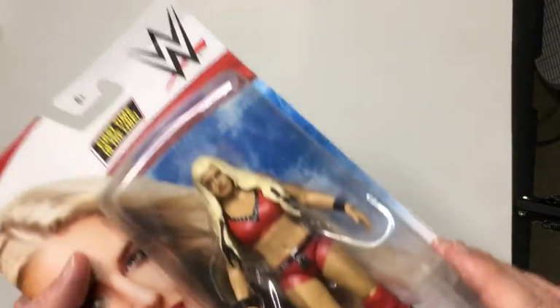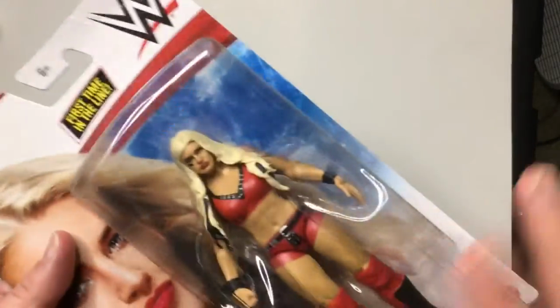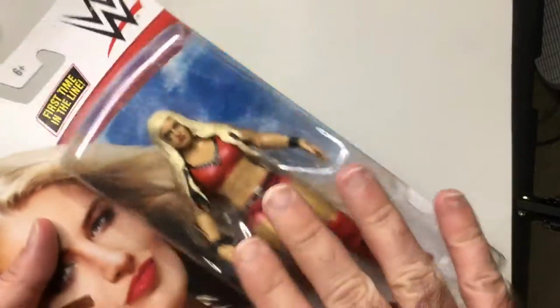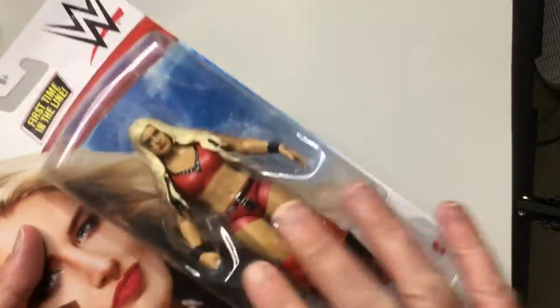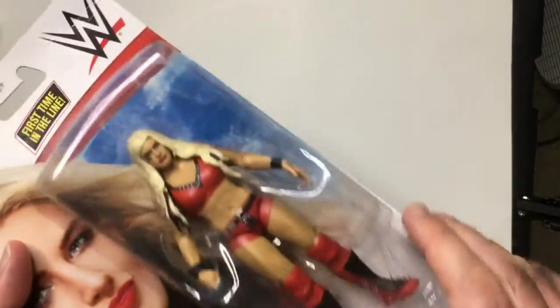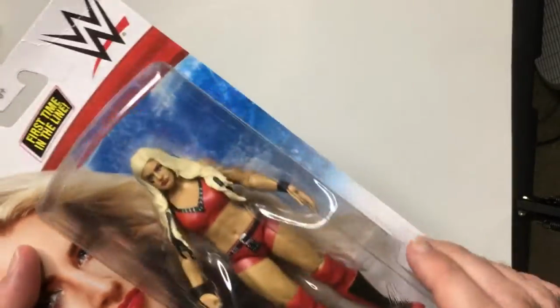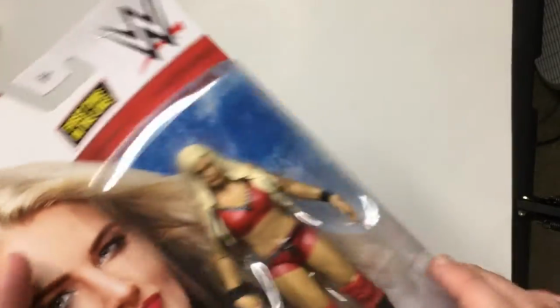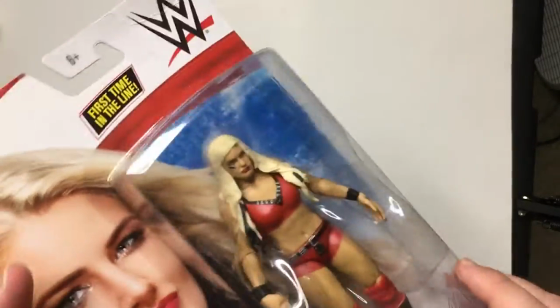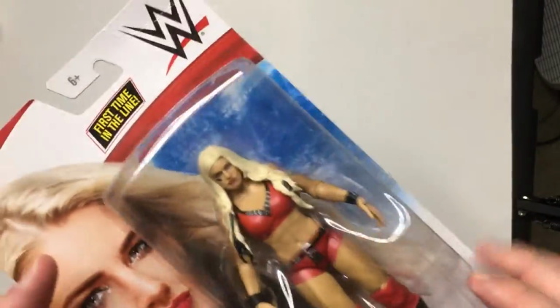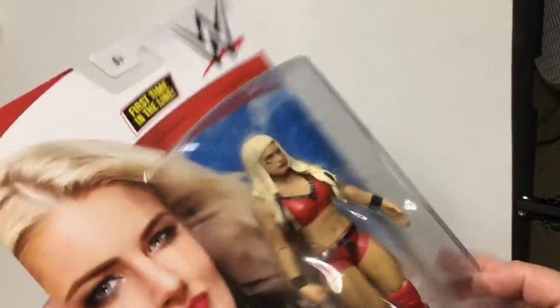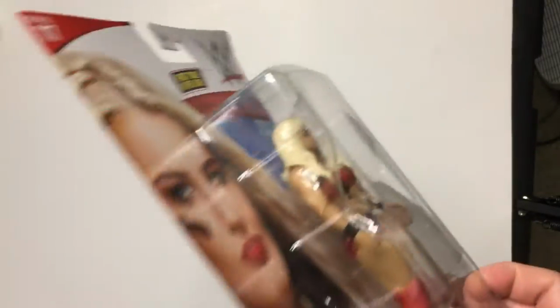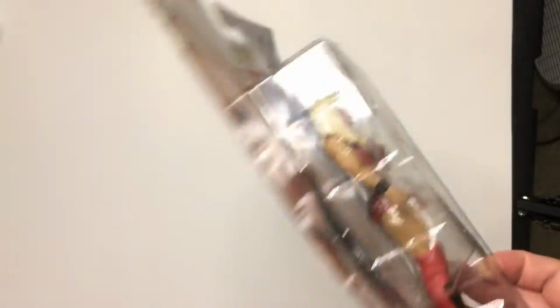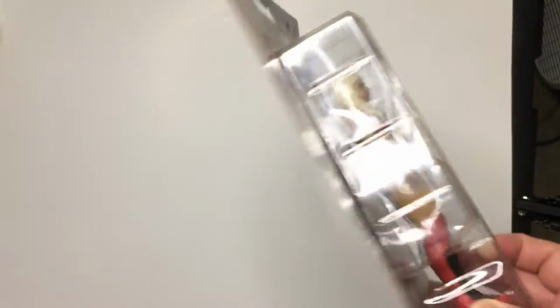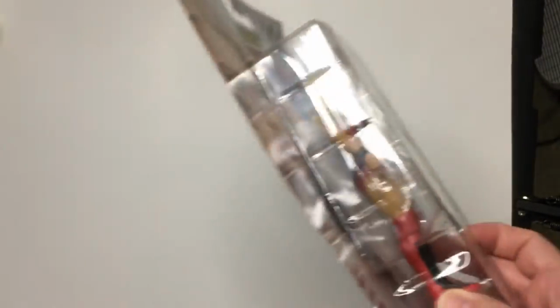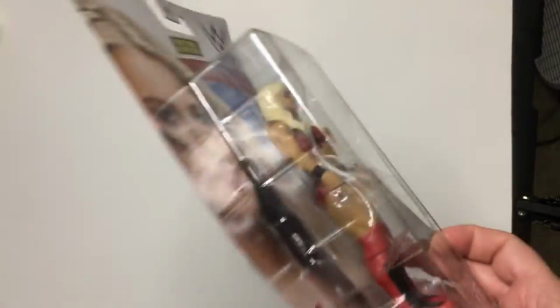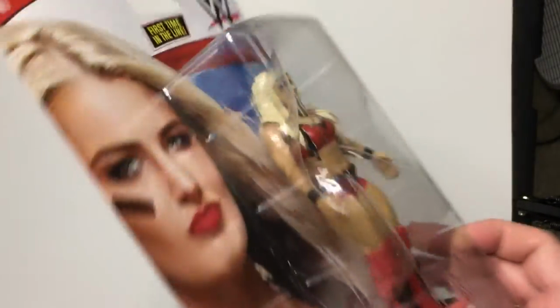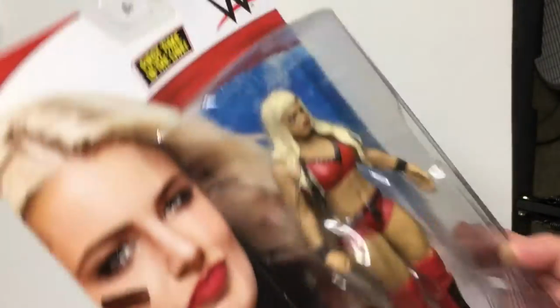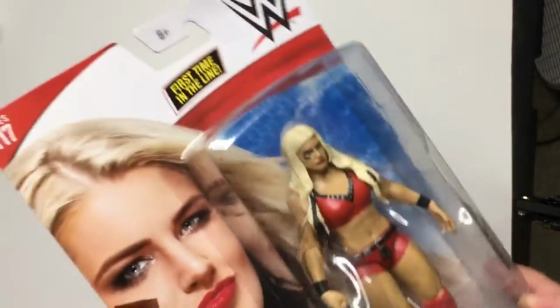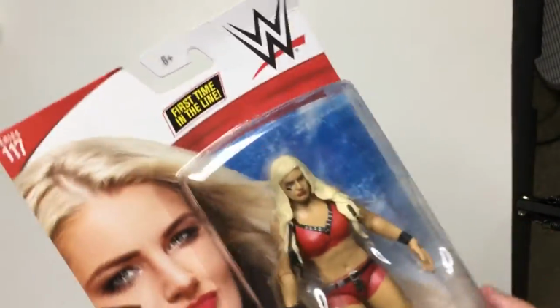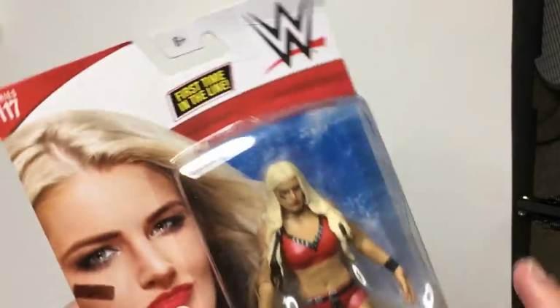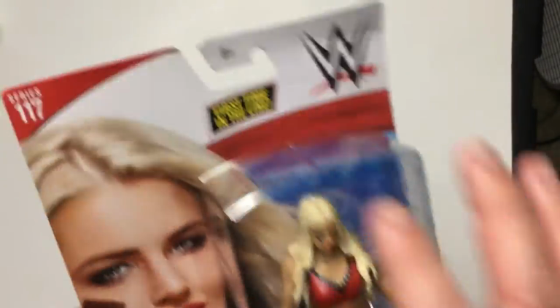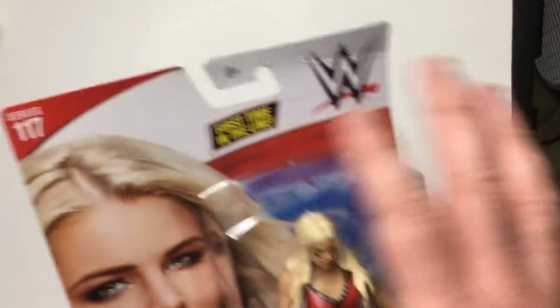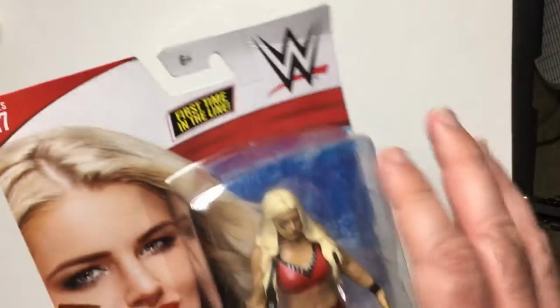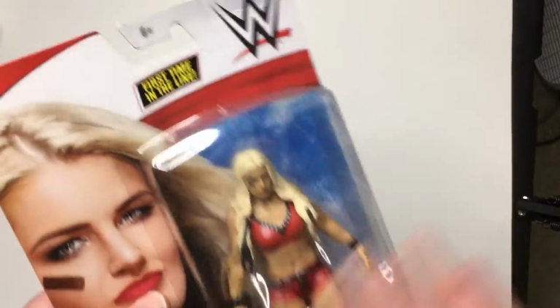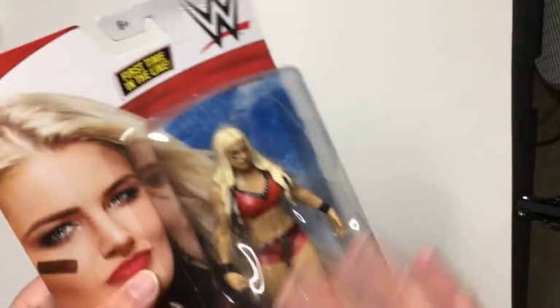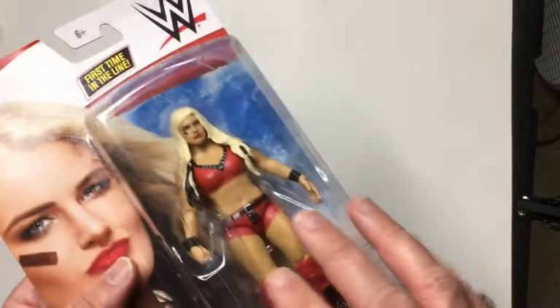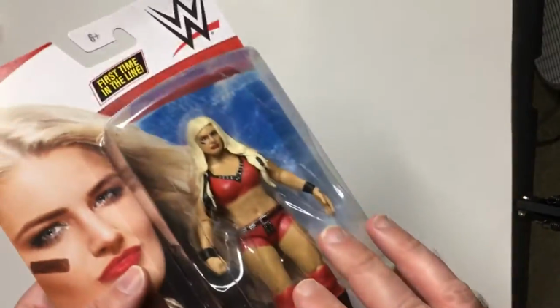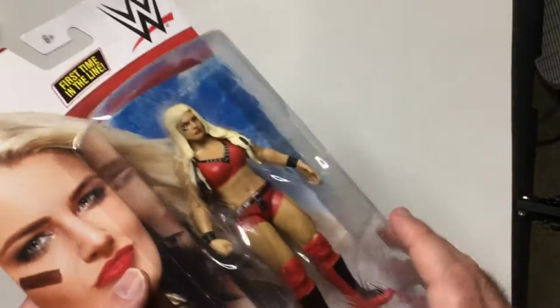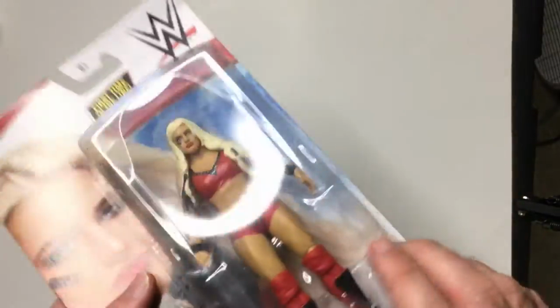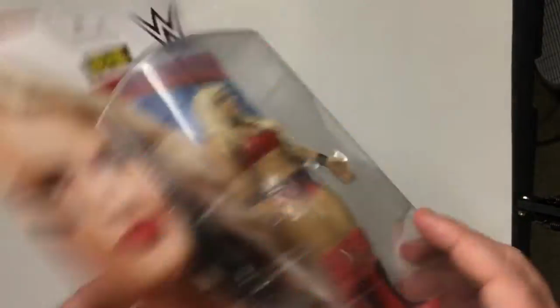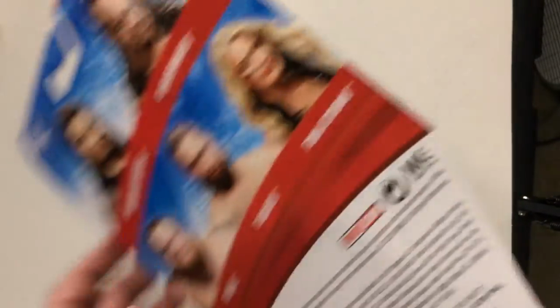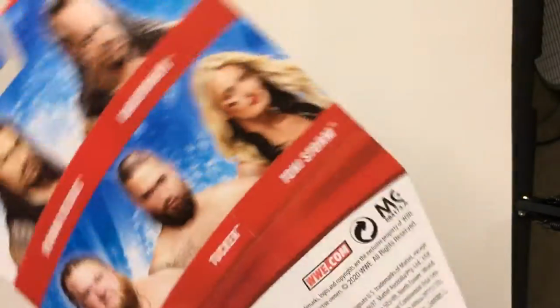I'm going to leave this one in package. I know I said I'm going to be unboxing most things, but I guess first time in line I kind of do want to keep them in the package.